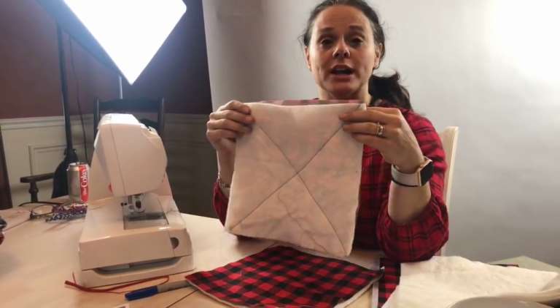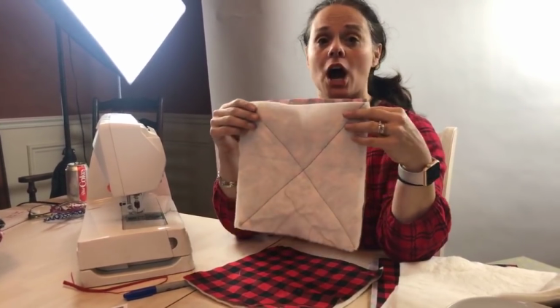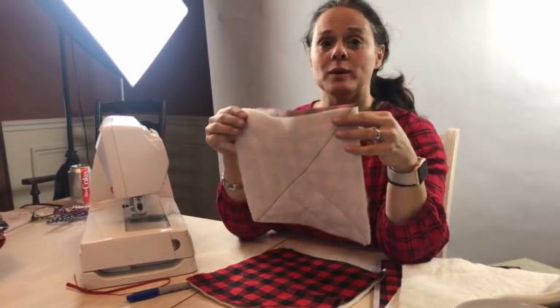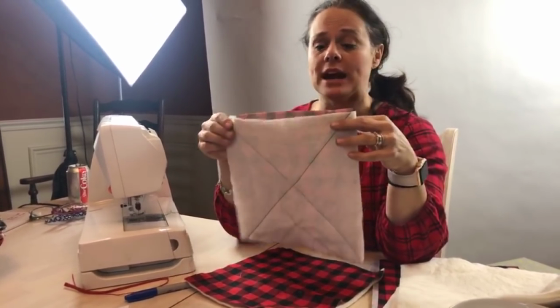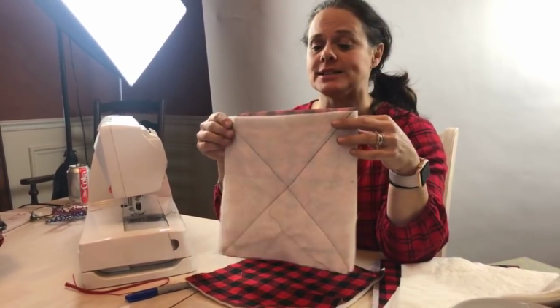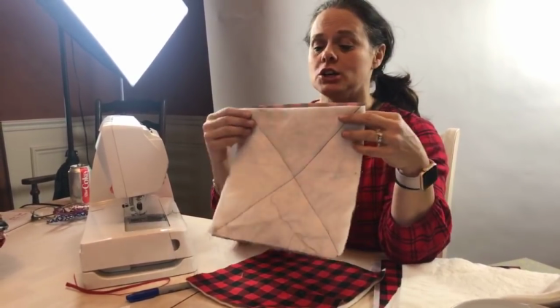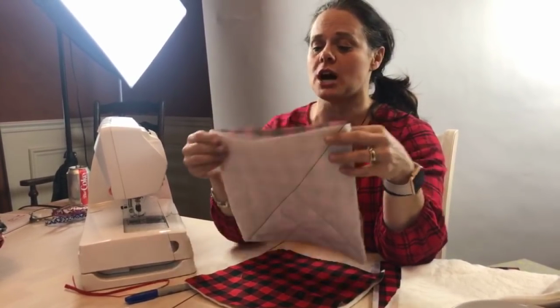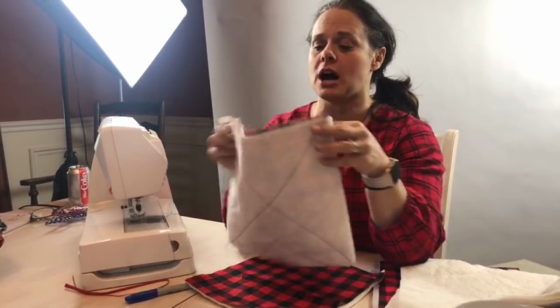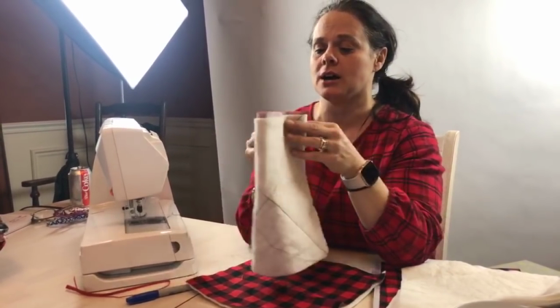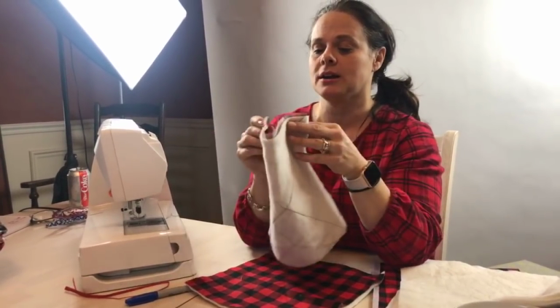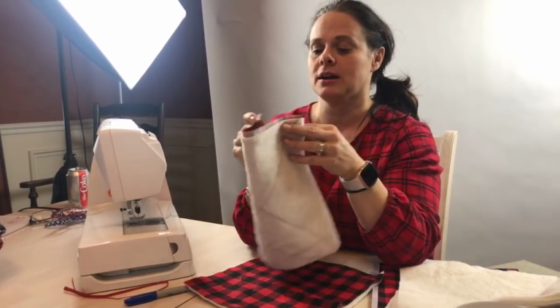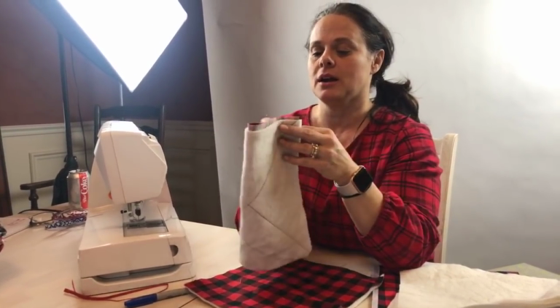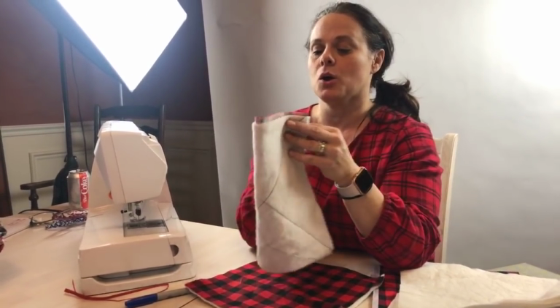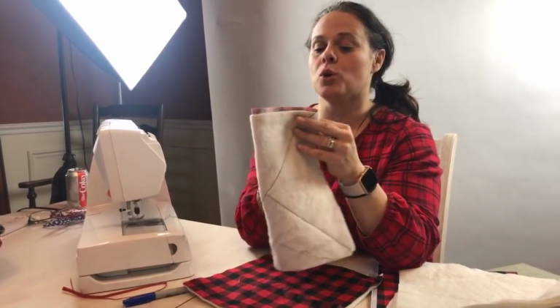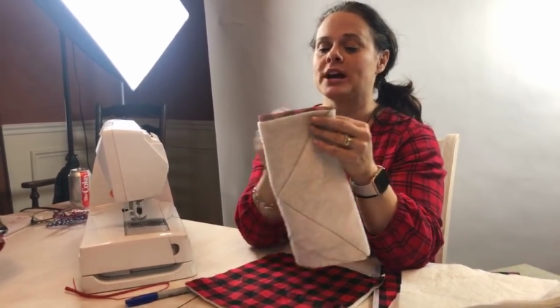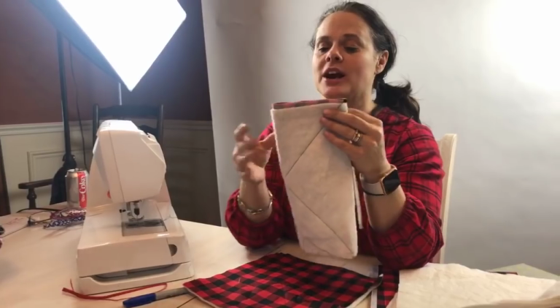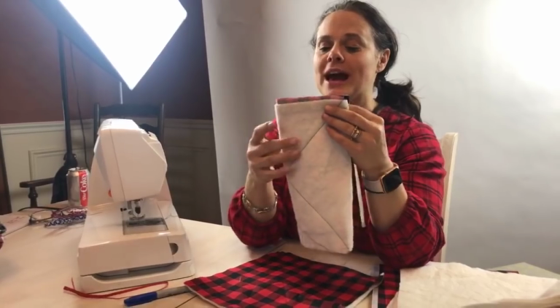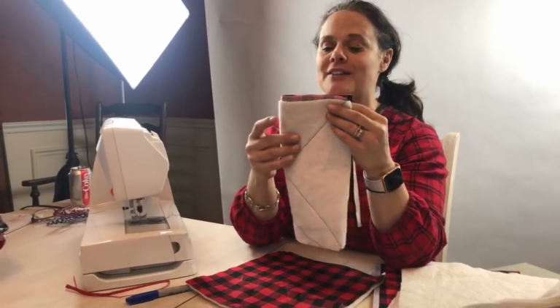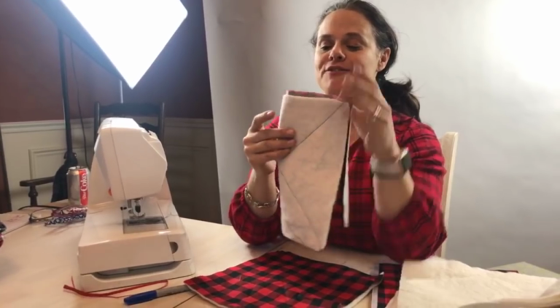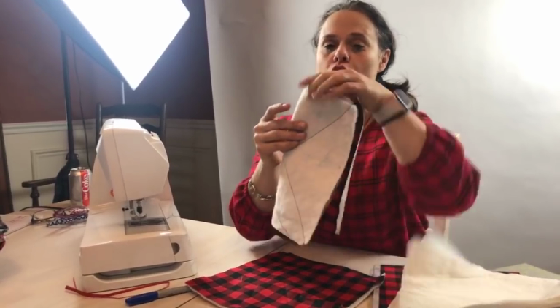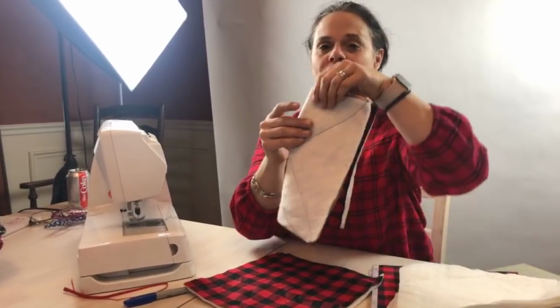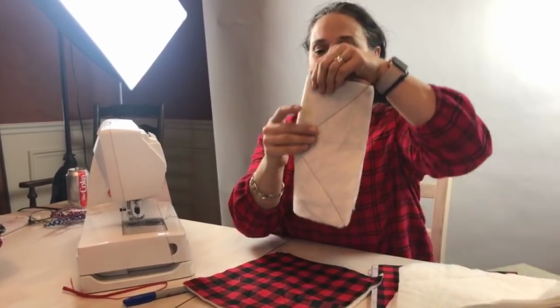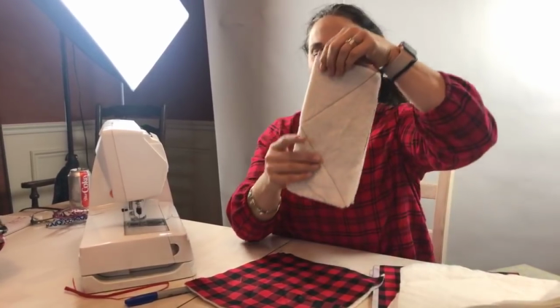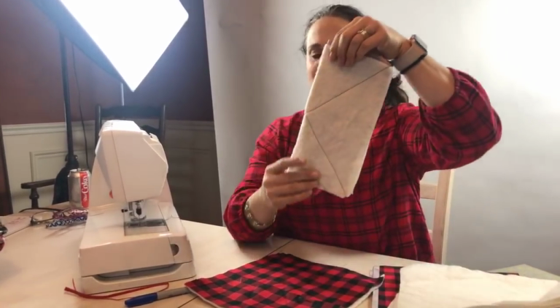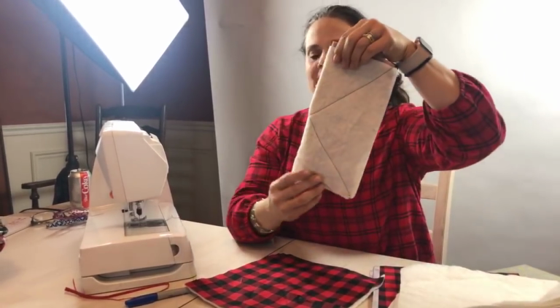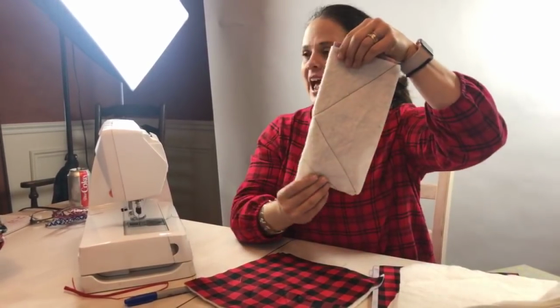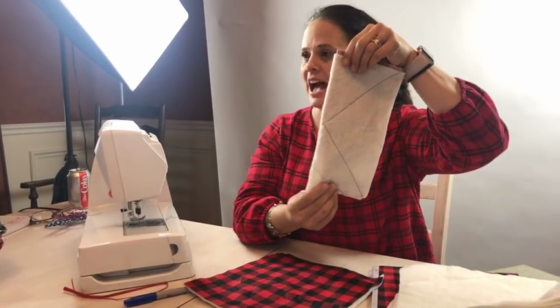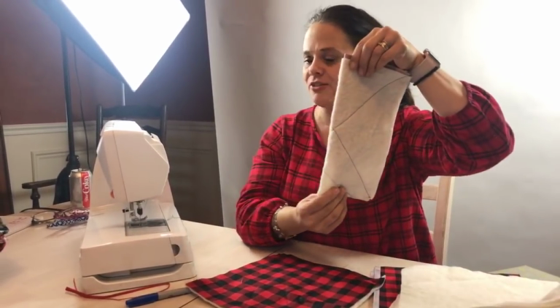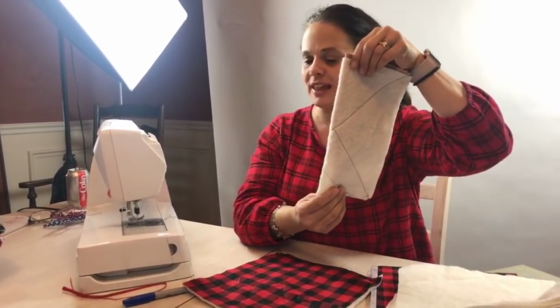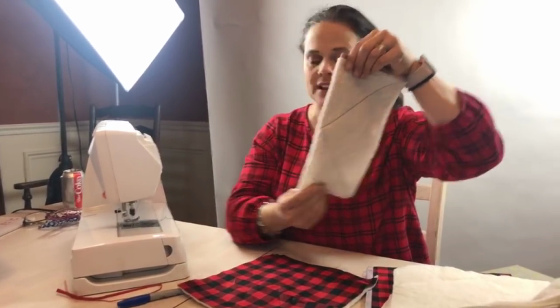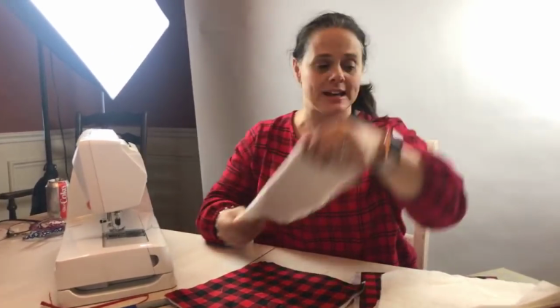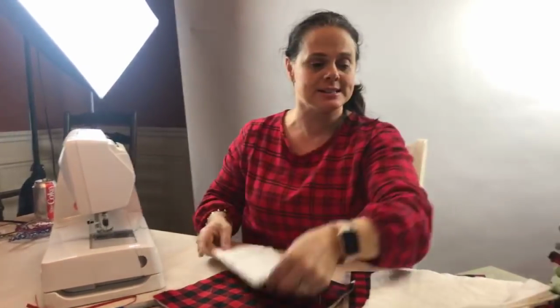We're in Cottonwood Heights, Utah. Amanda from Michigan. We're going to go ahead and fold this in half like this.